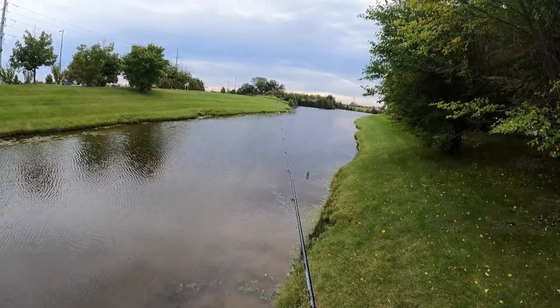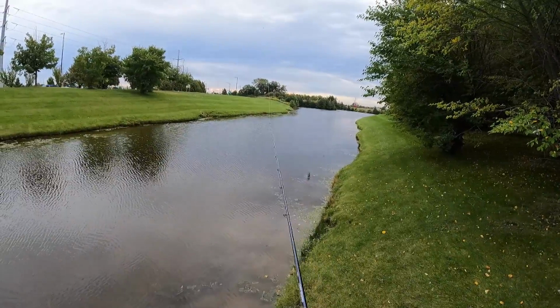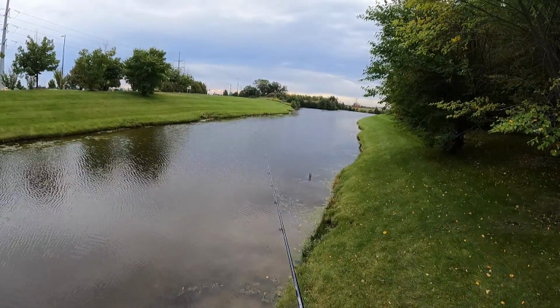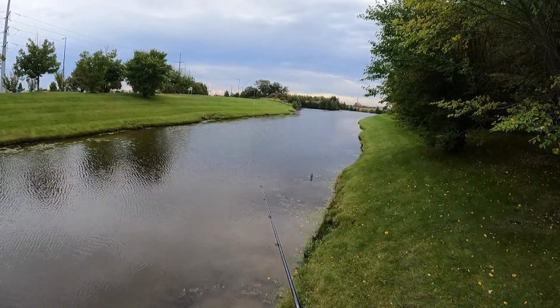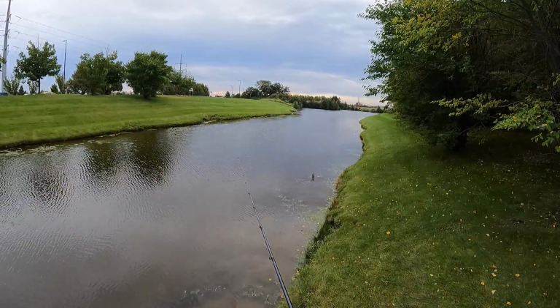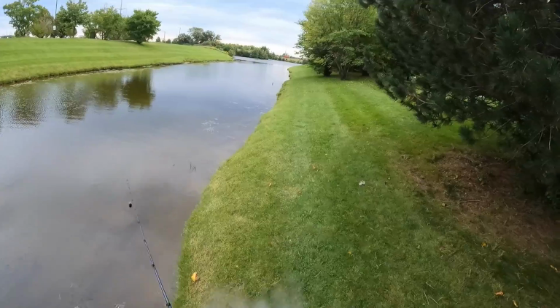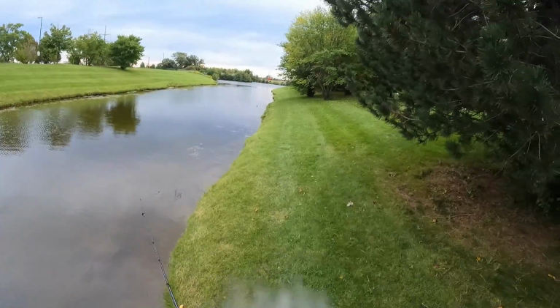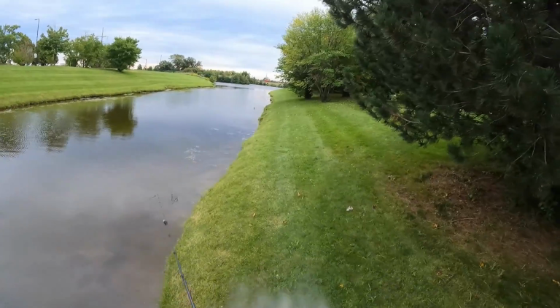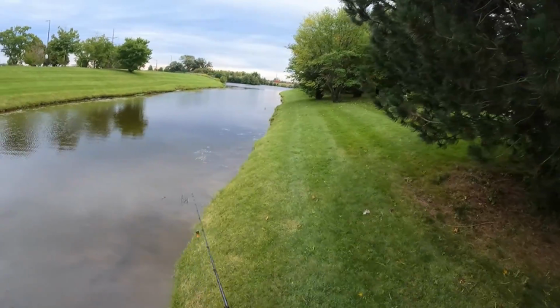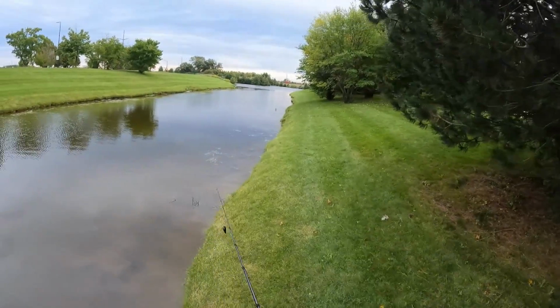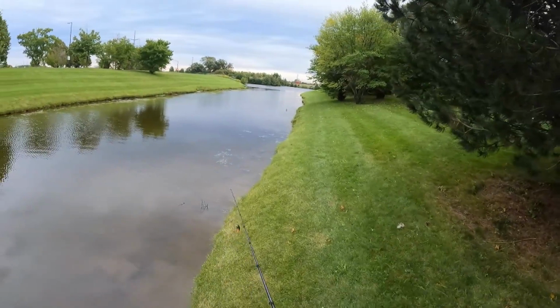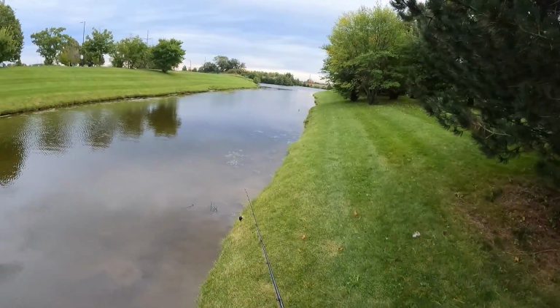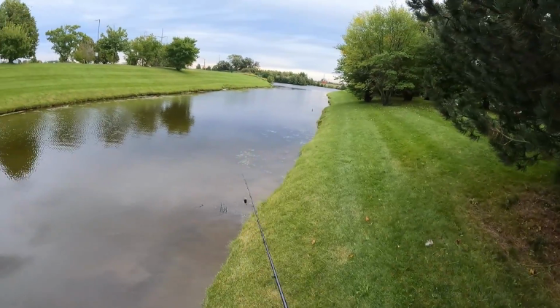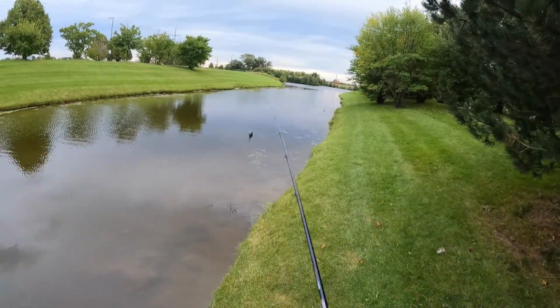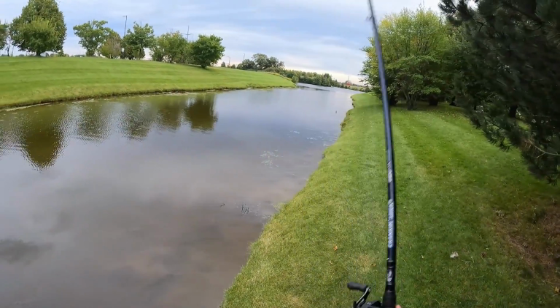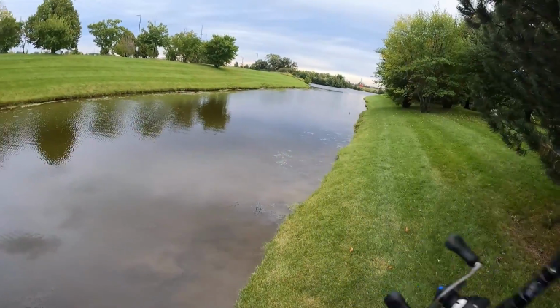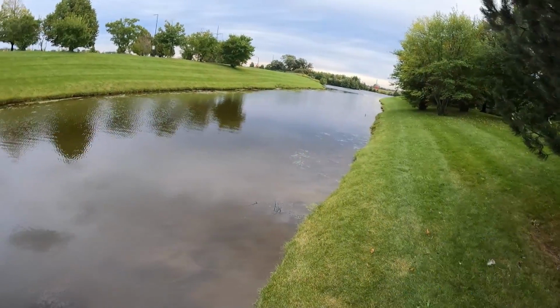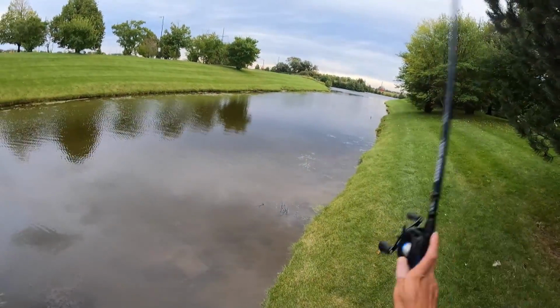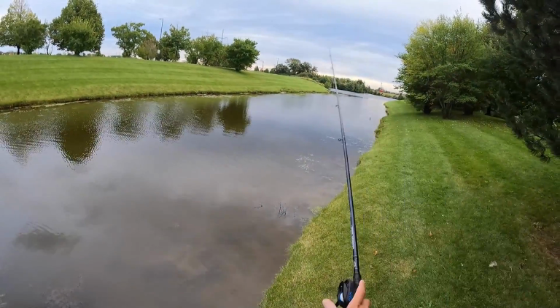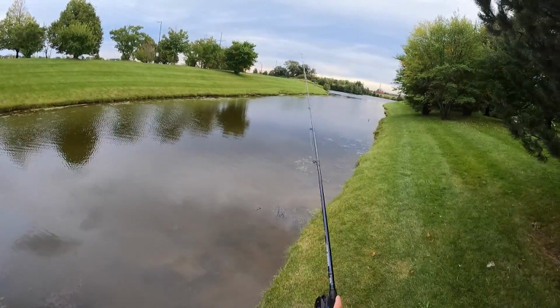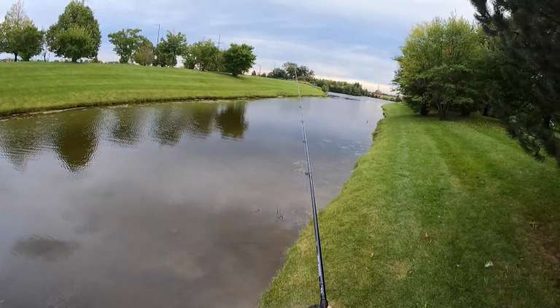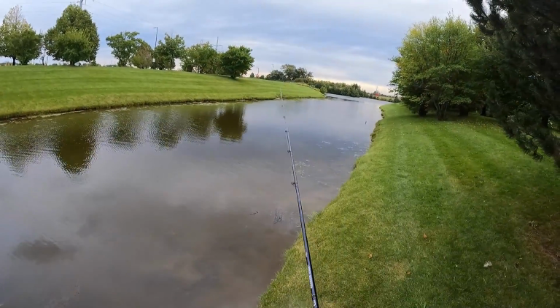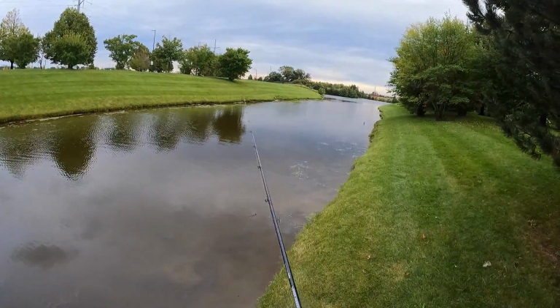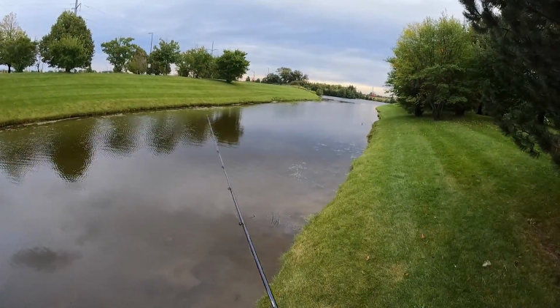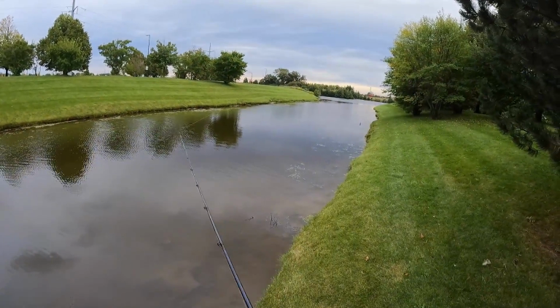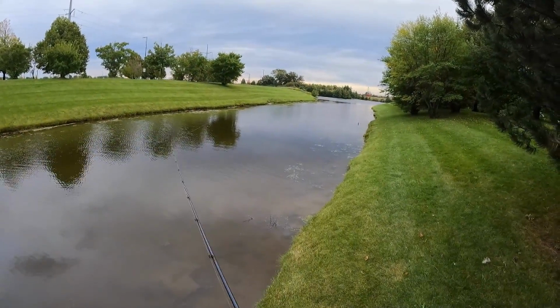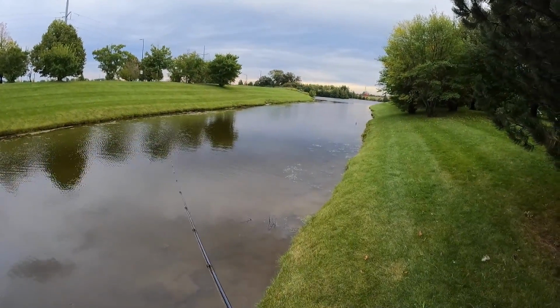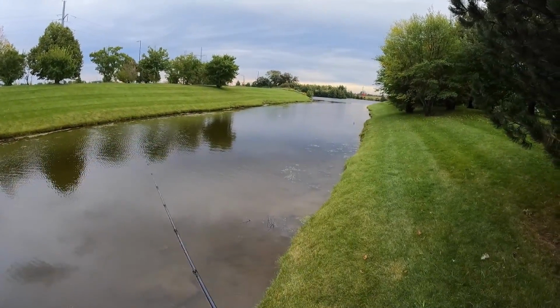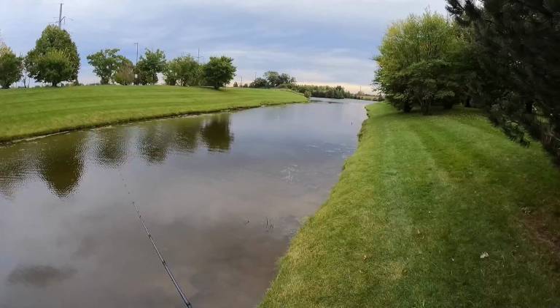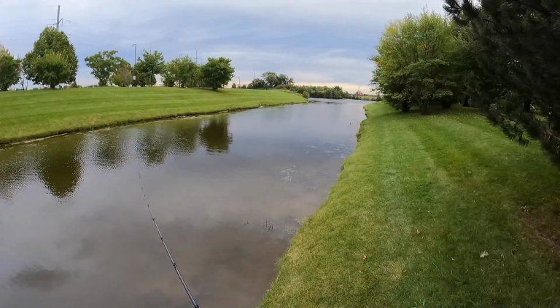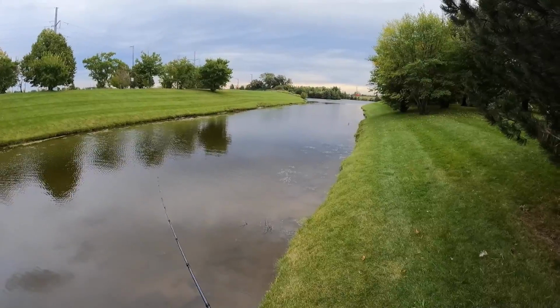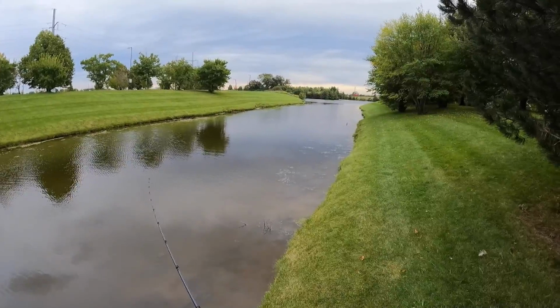So I'm just throwing some wake baits, some shallow diver crankbaits, and see if I get bit.